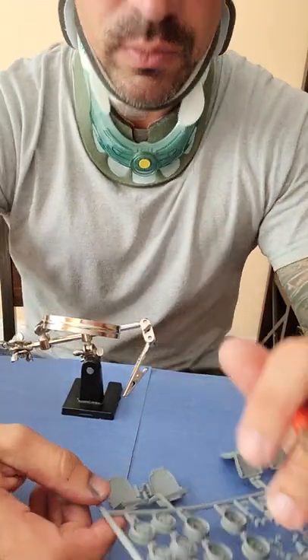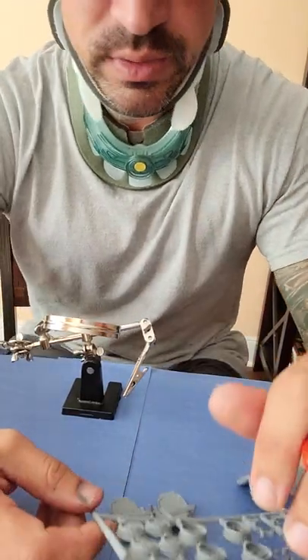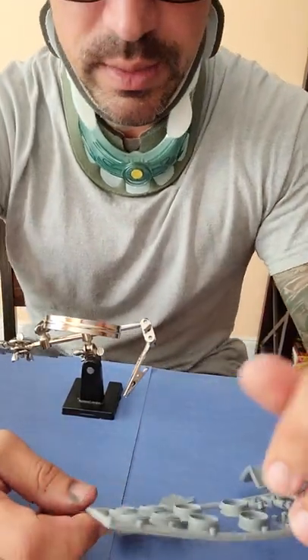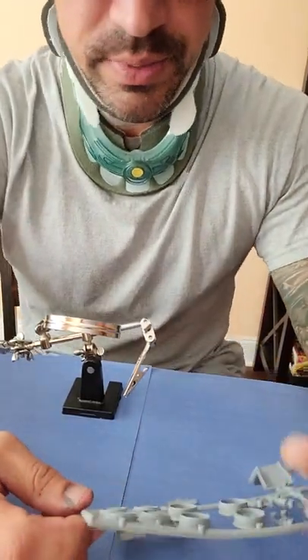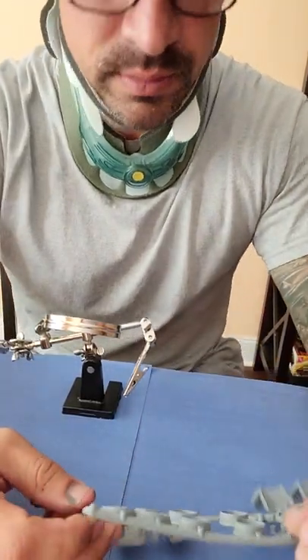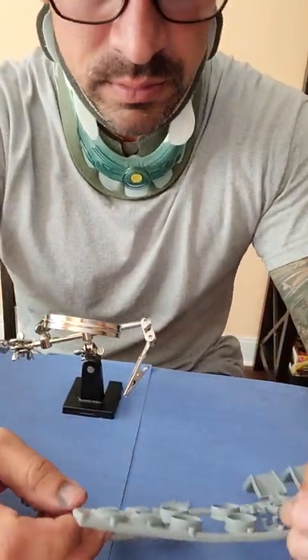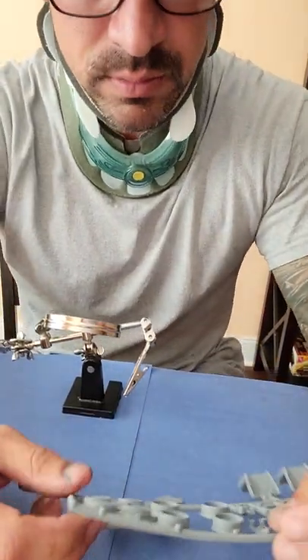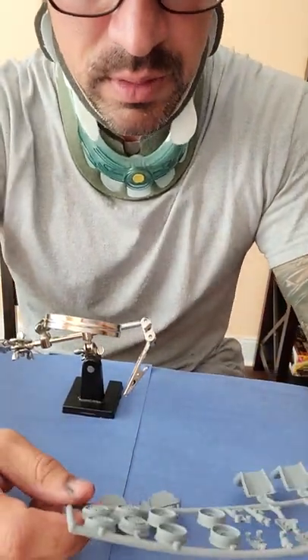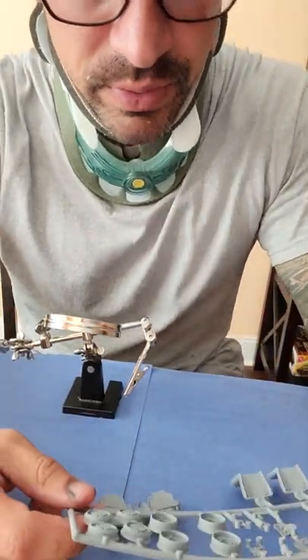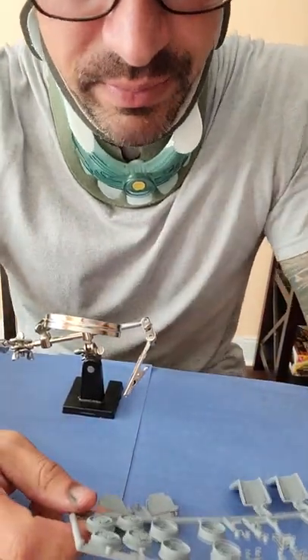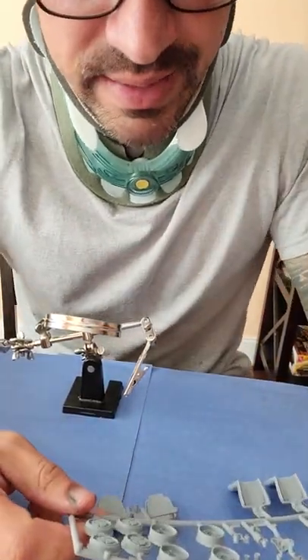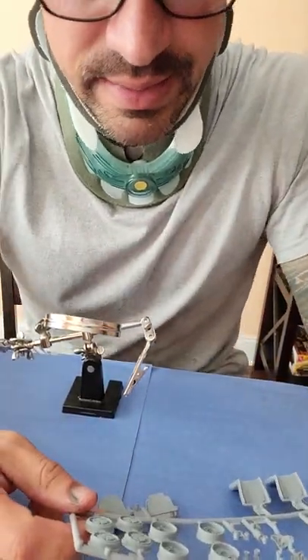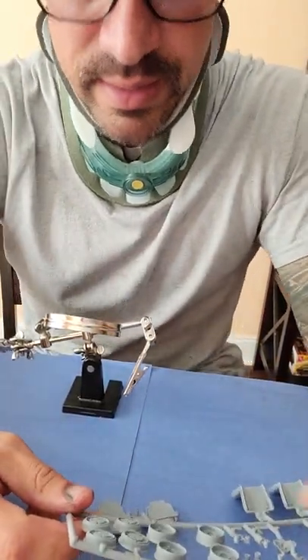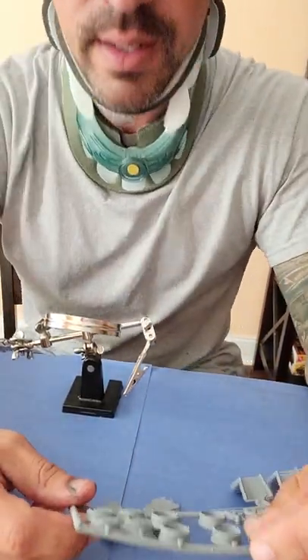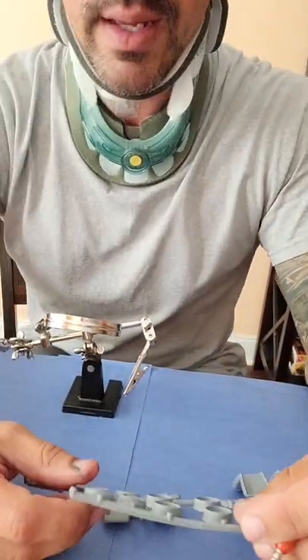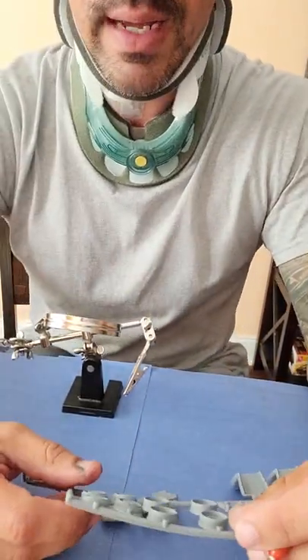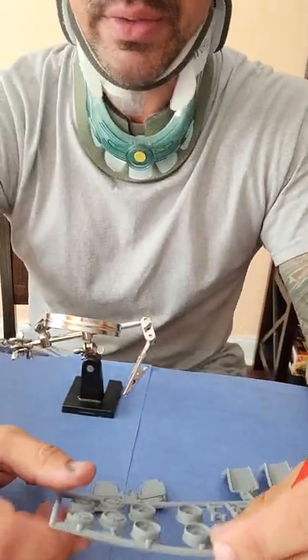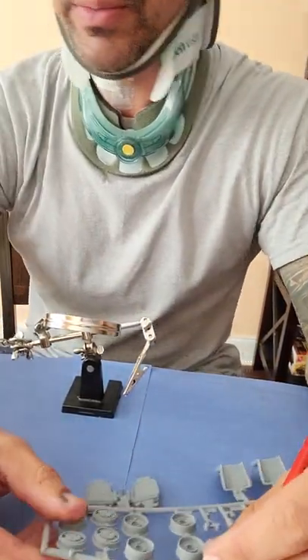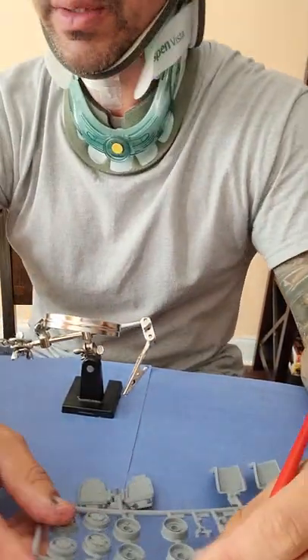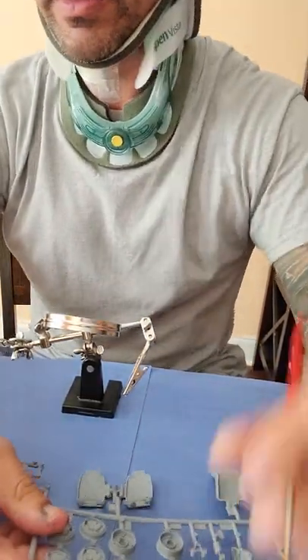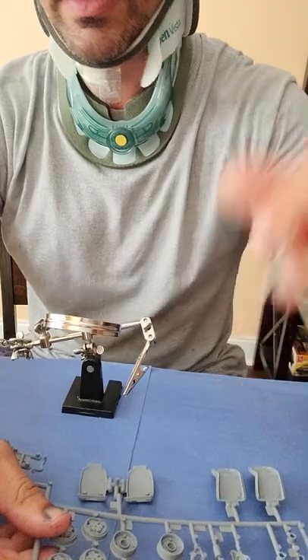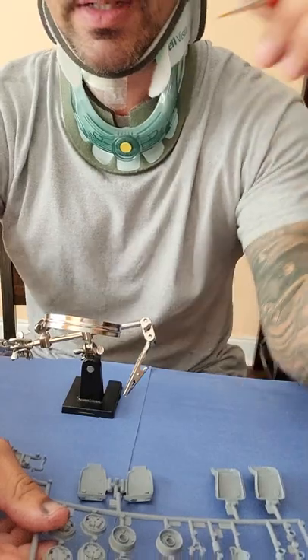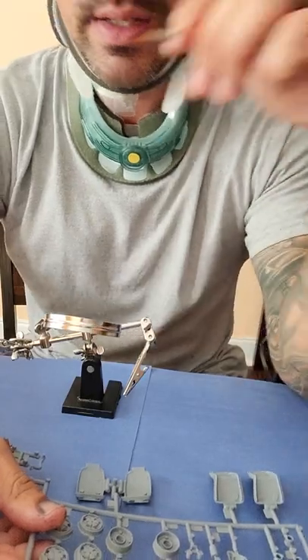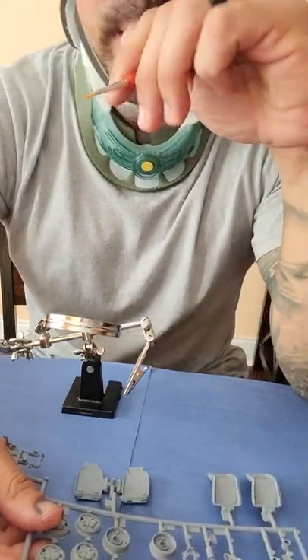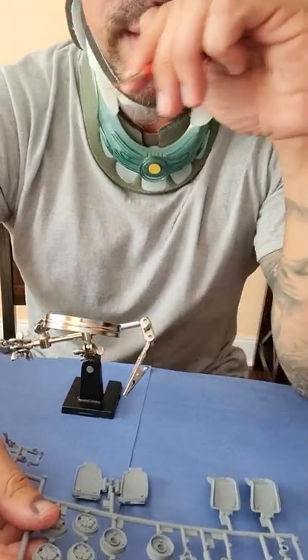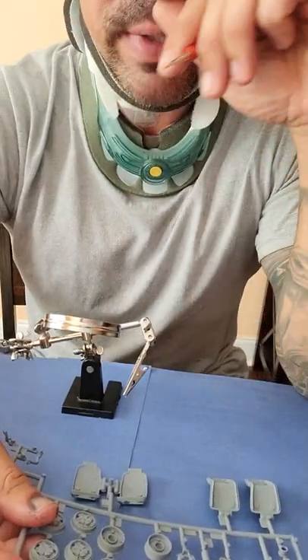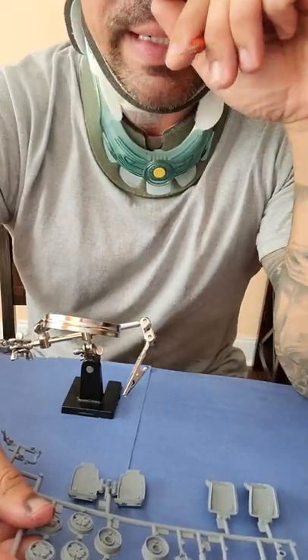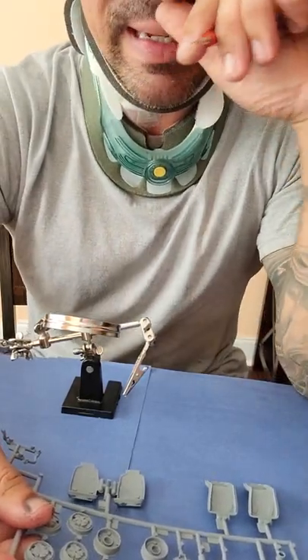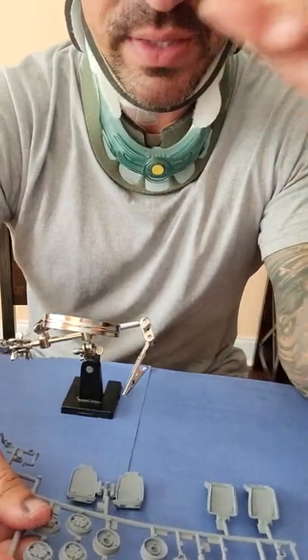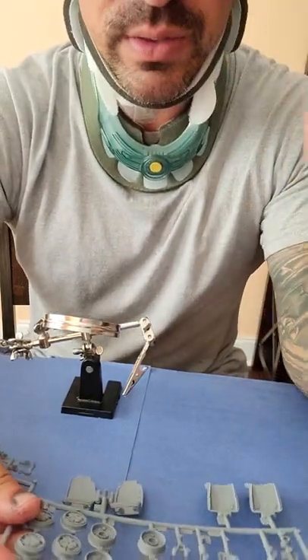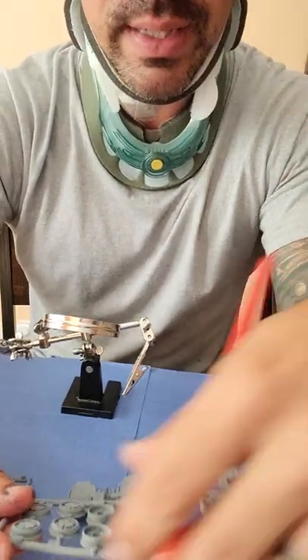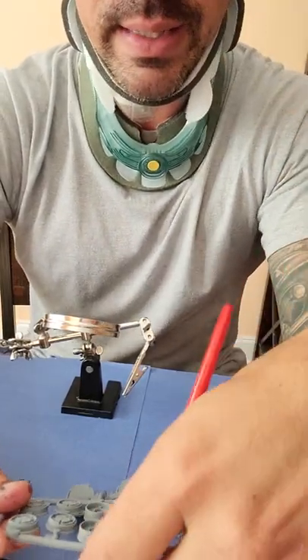We're getting back after it with our 70 and a half Z28.